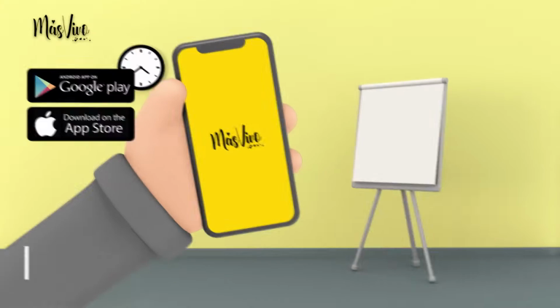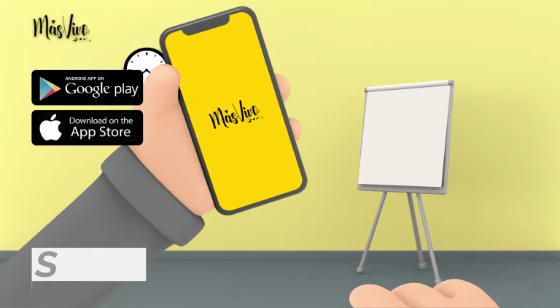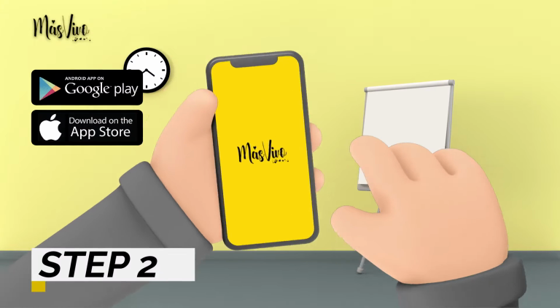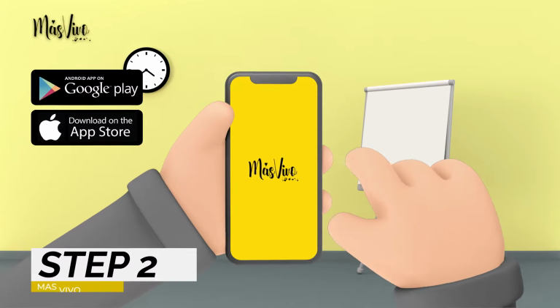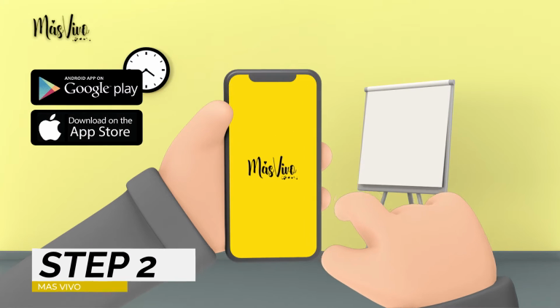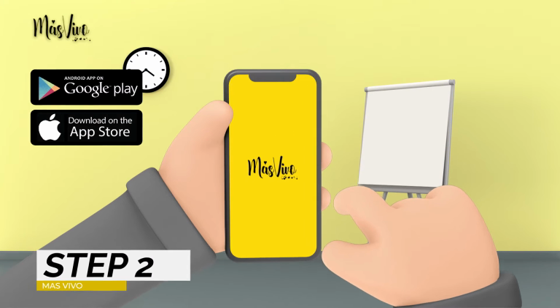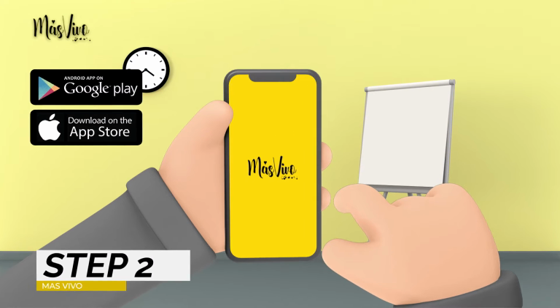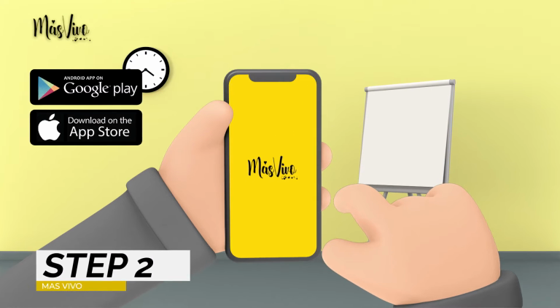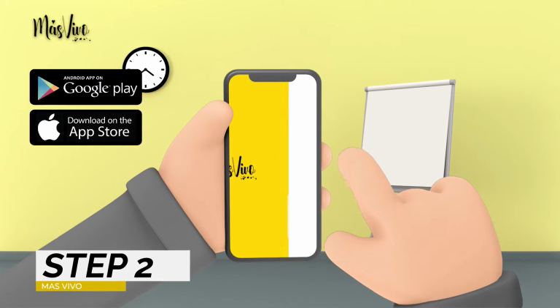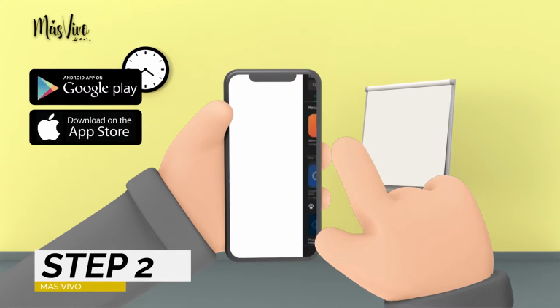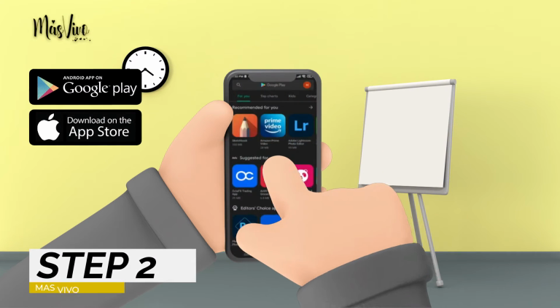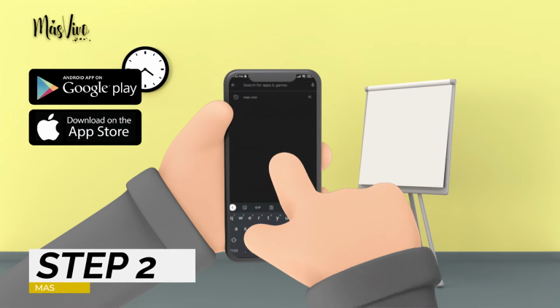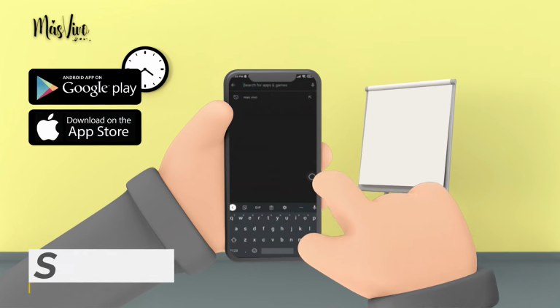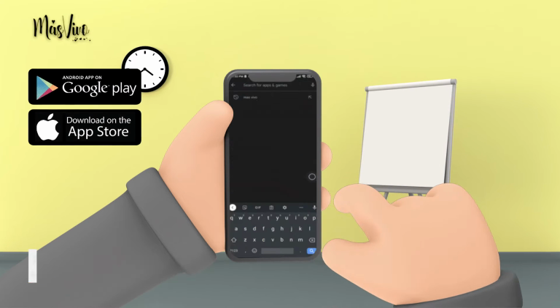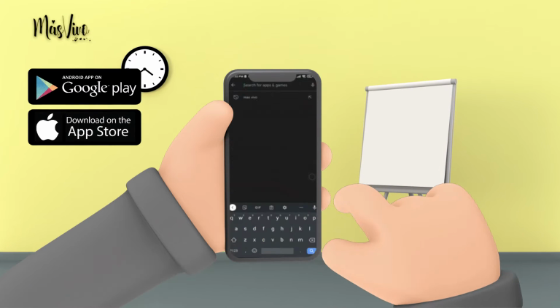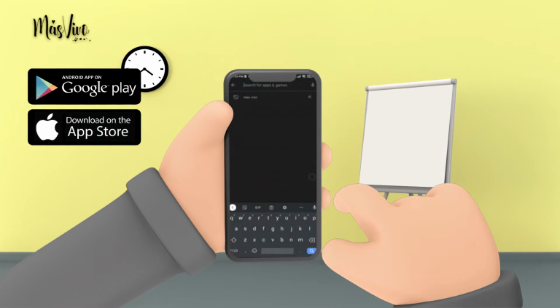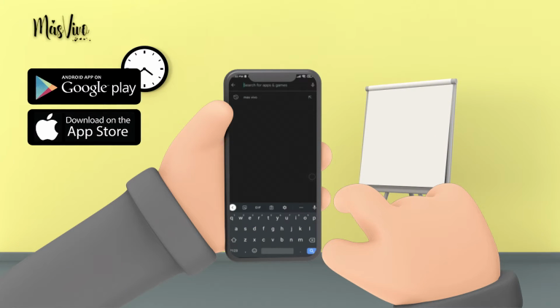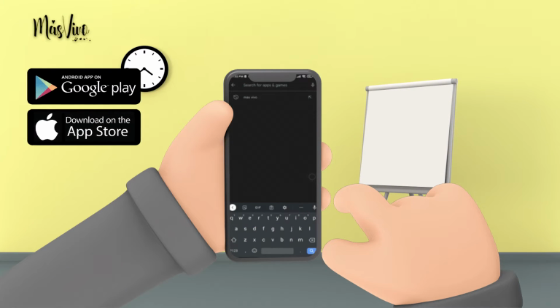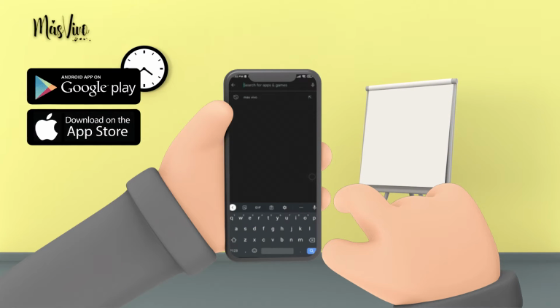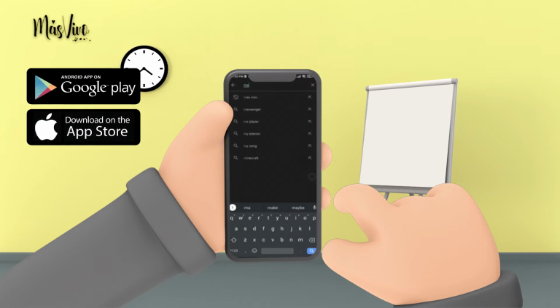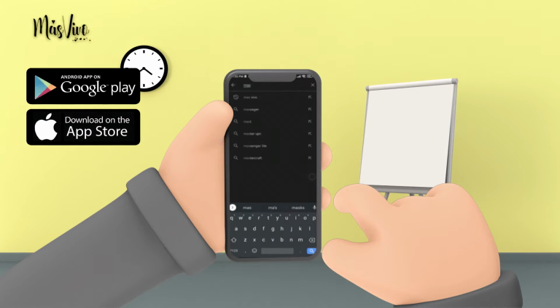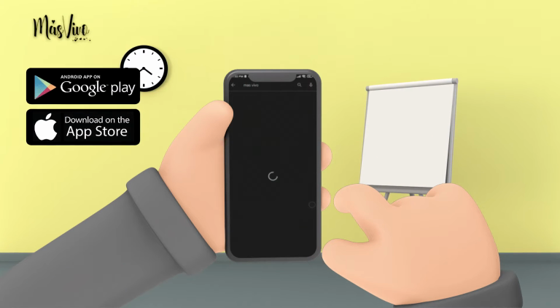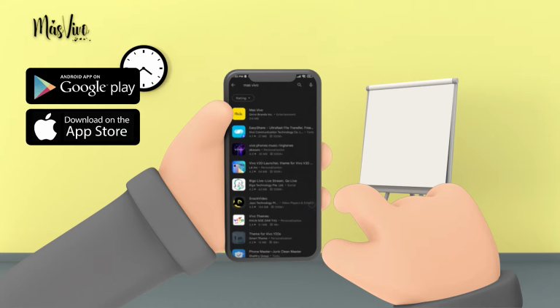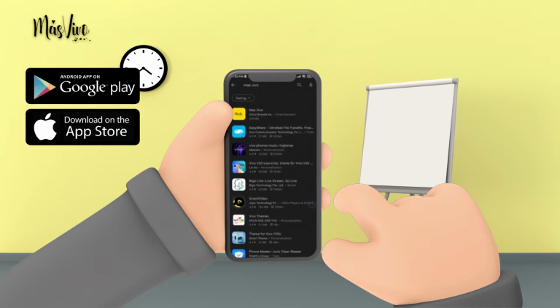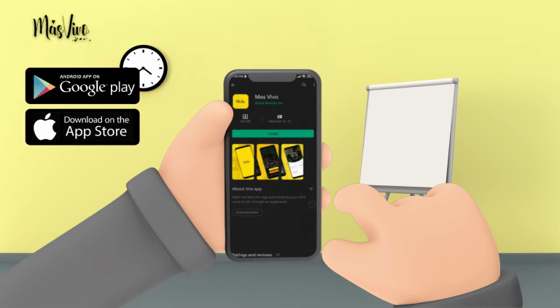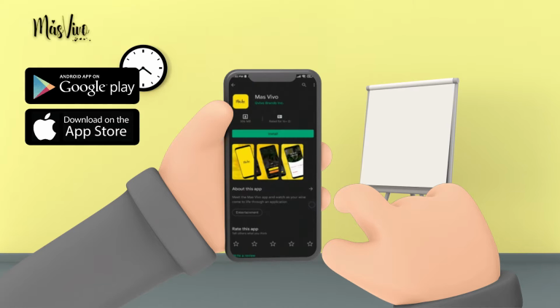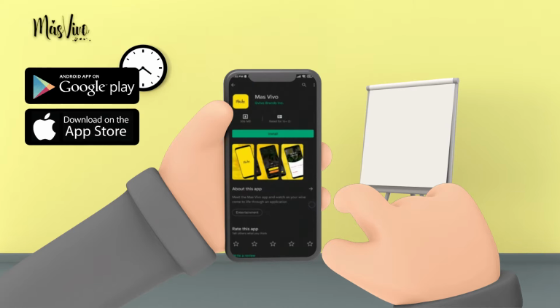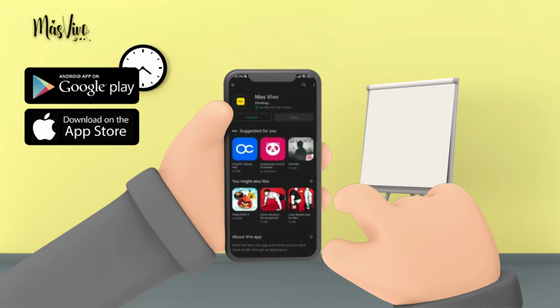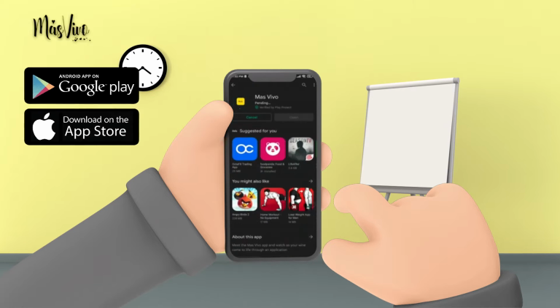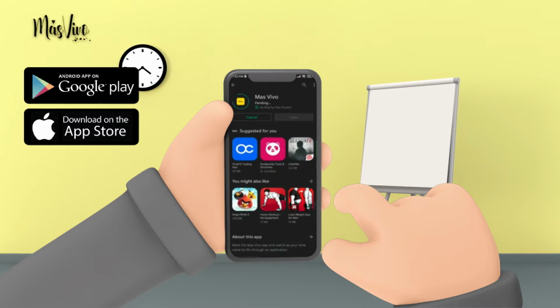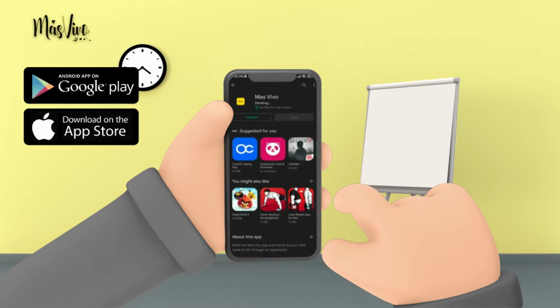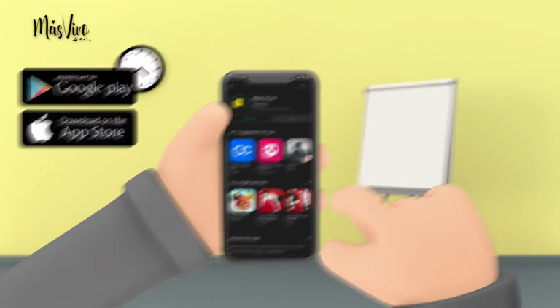Step 2: Download the app for free from the Android or Apple Store. Type in search 'Mass Vivo' and you will see the download button.